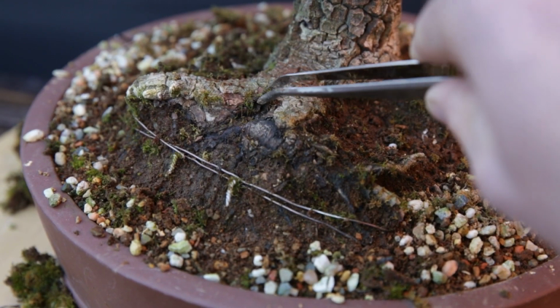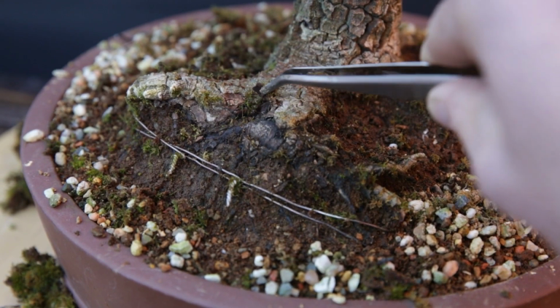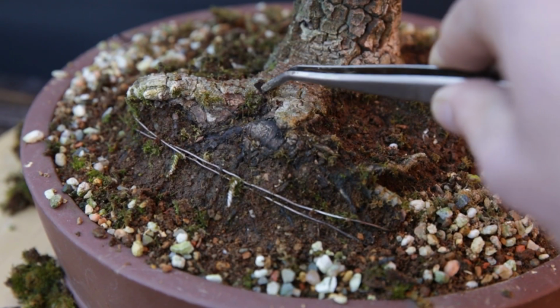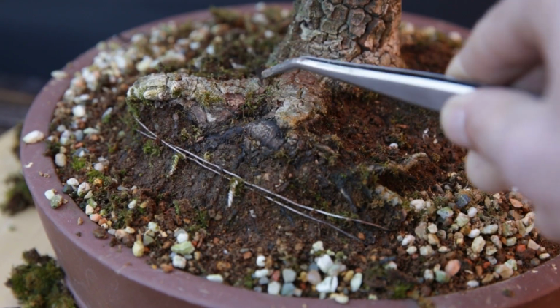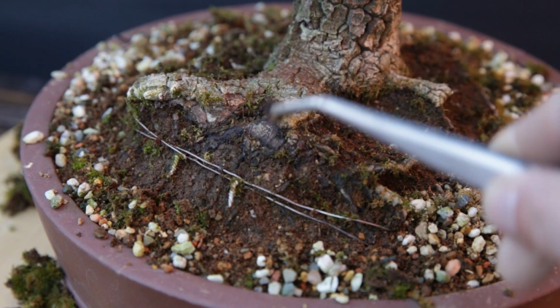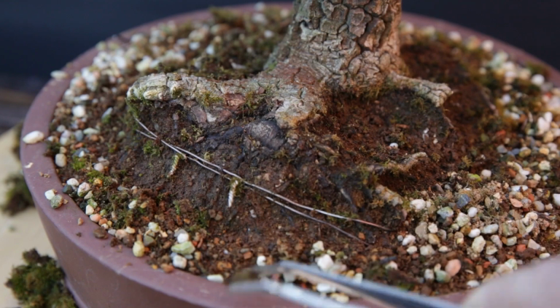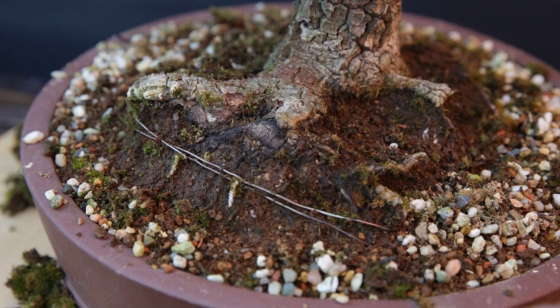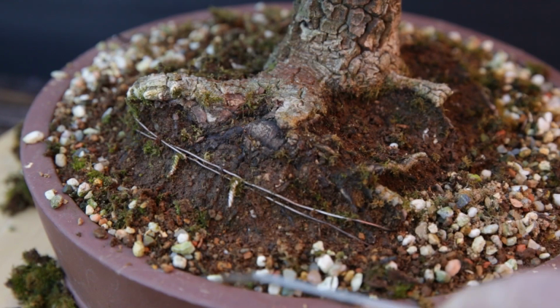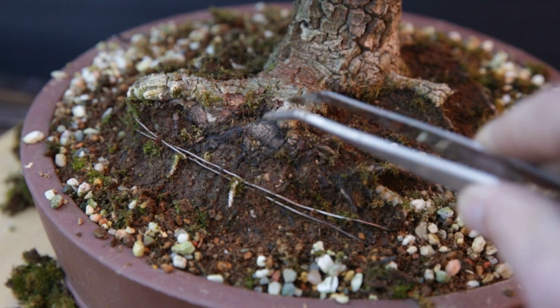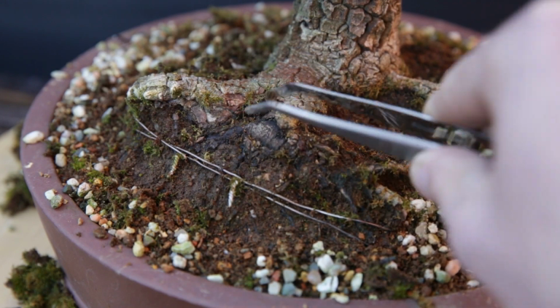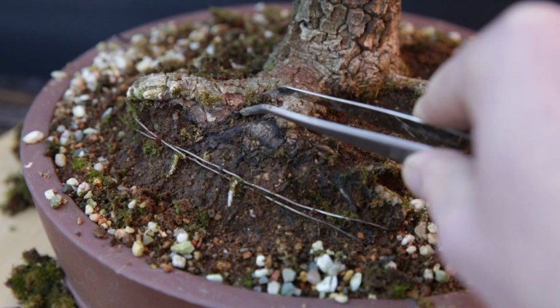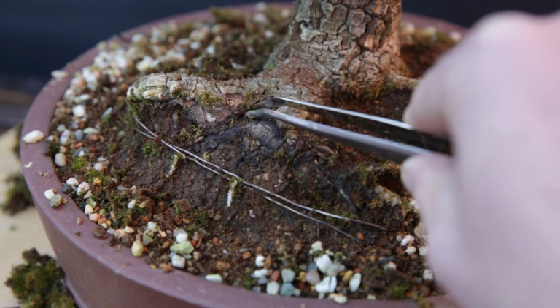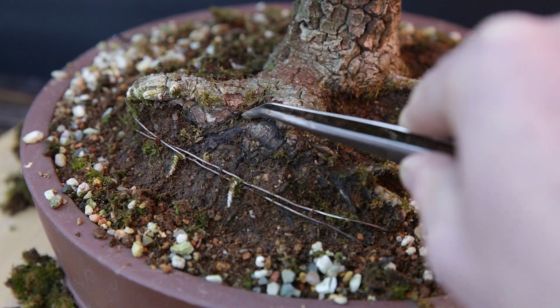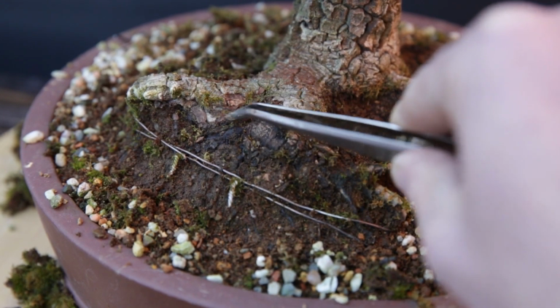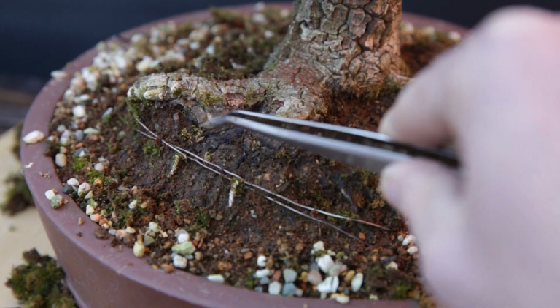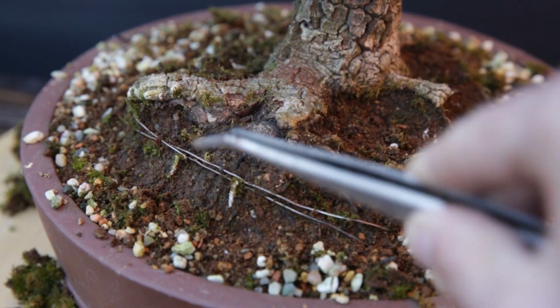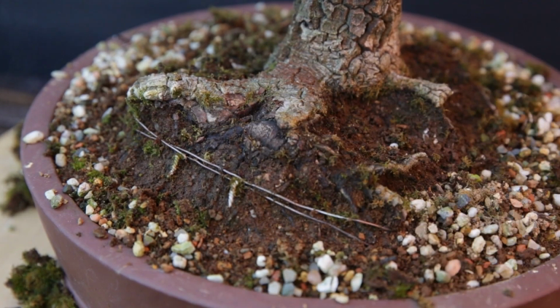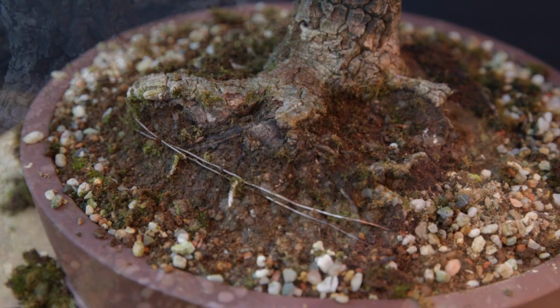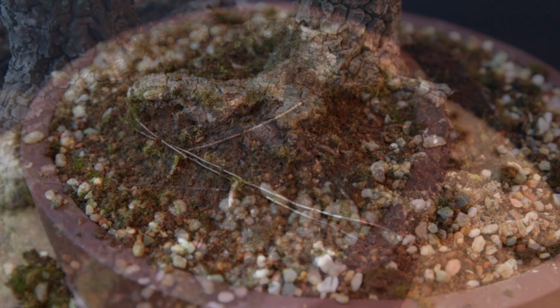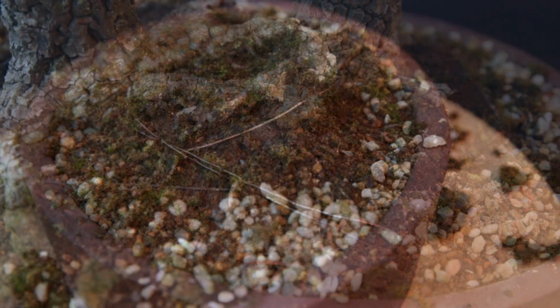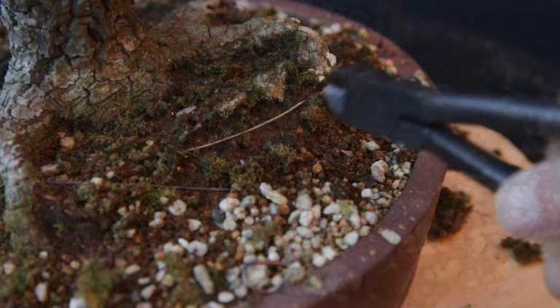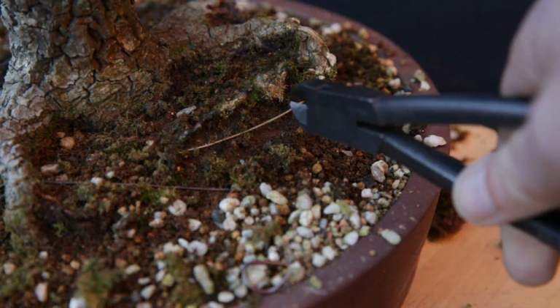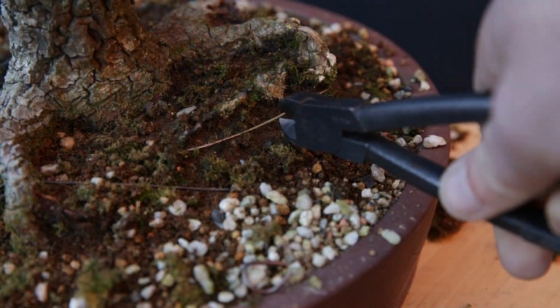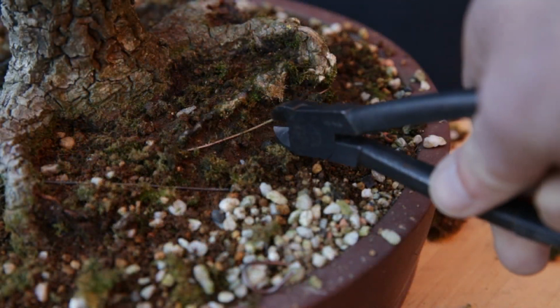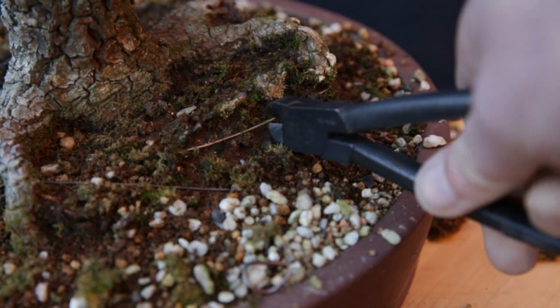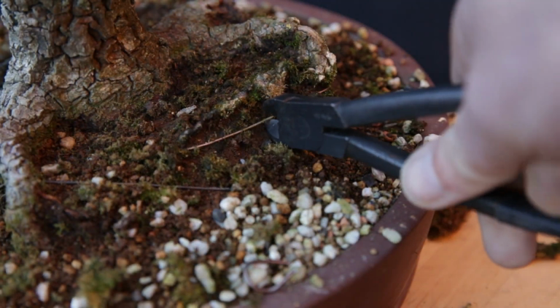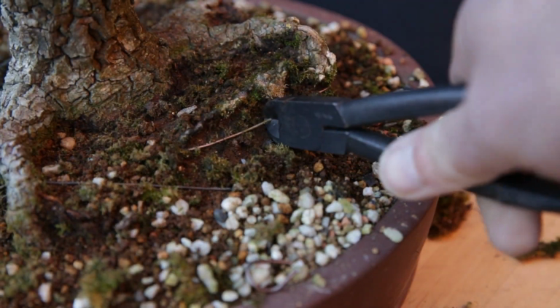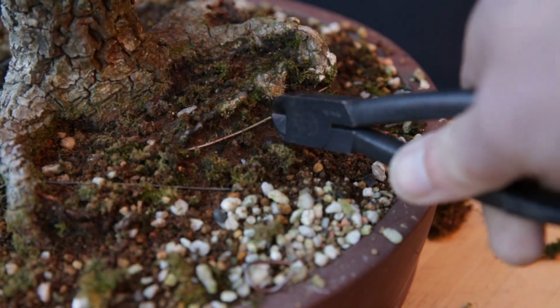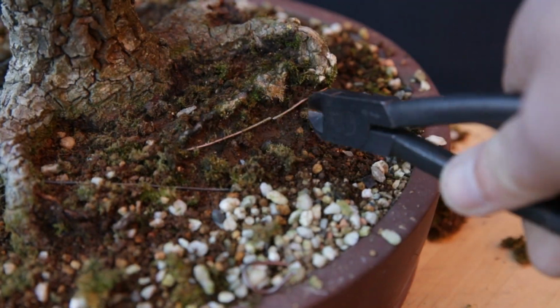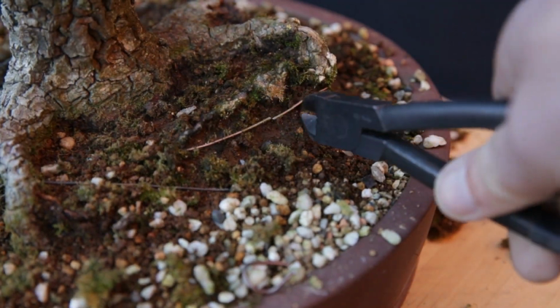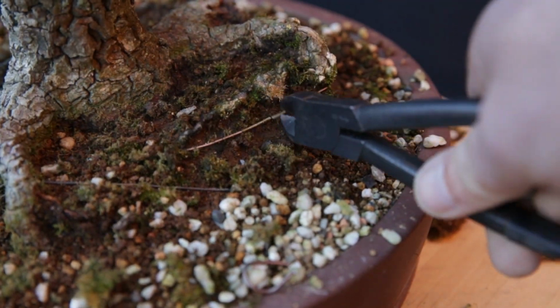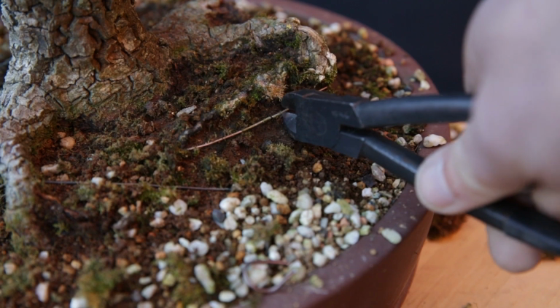So now it is time to take a deeper look in the pot itself. Let's take the tree out of the pot.